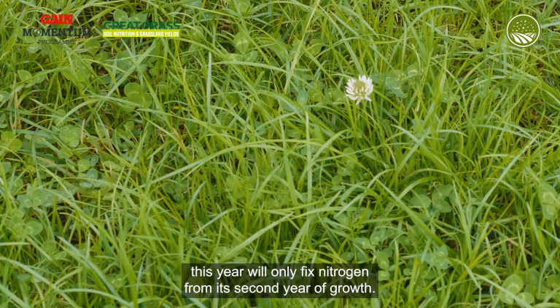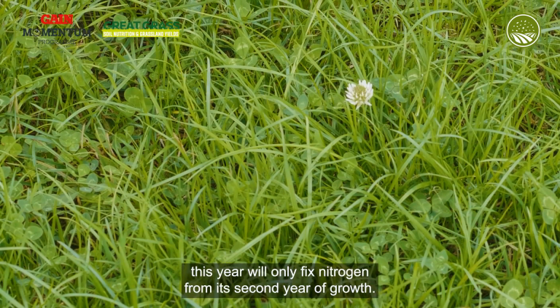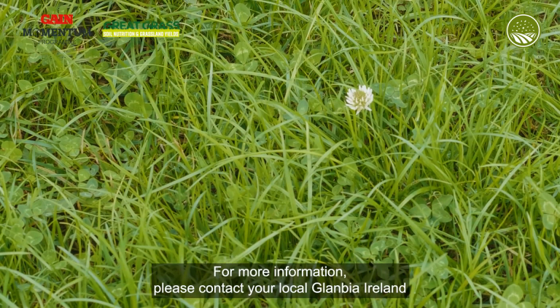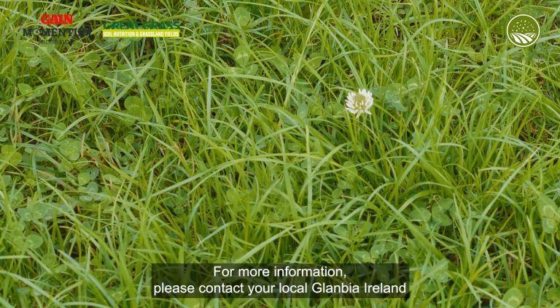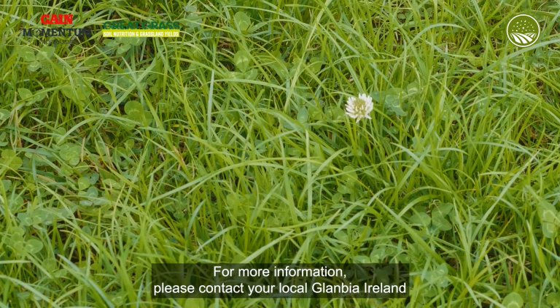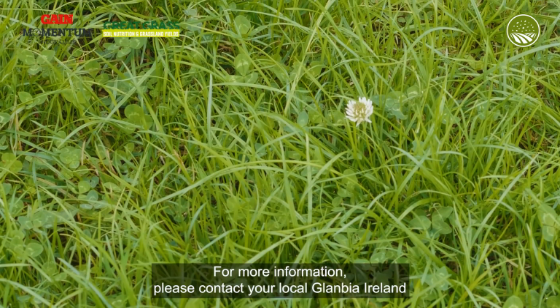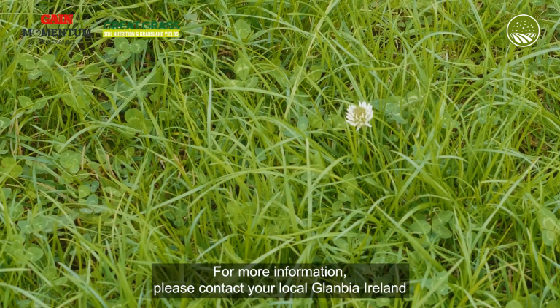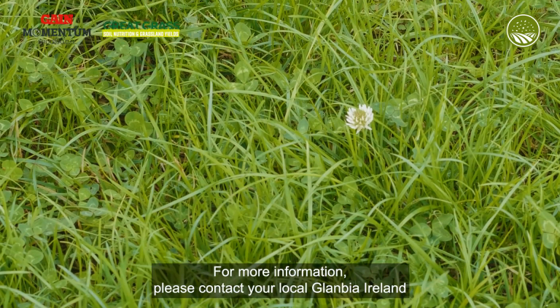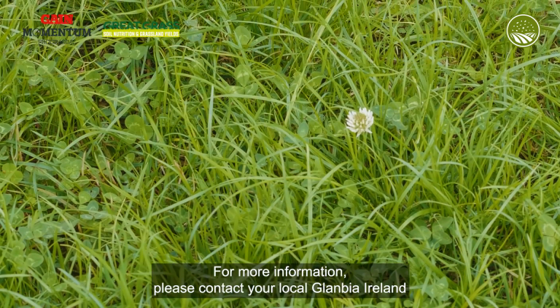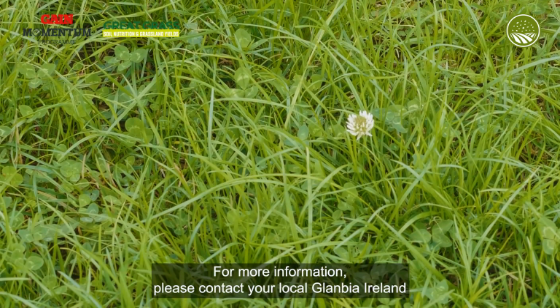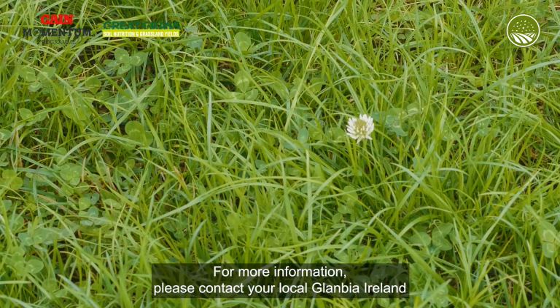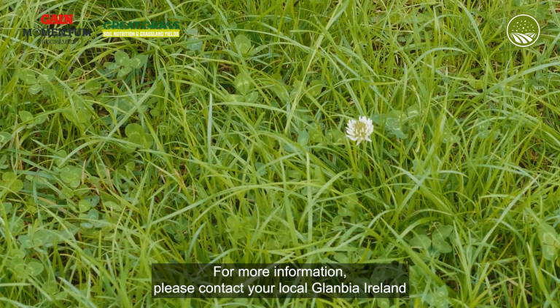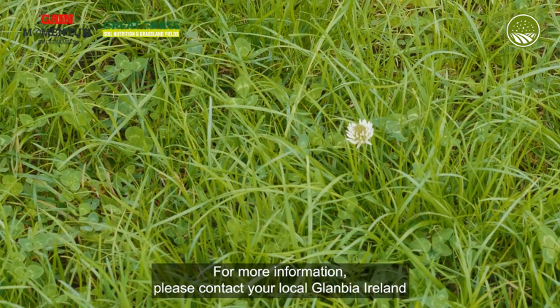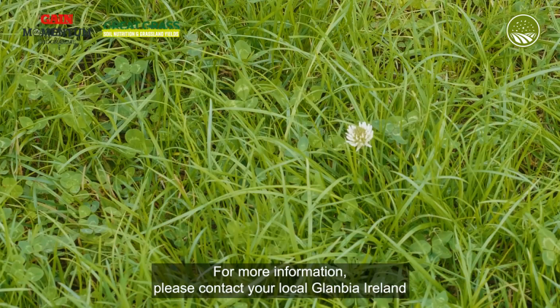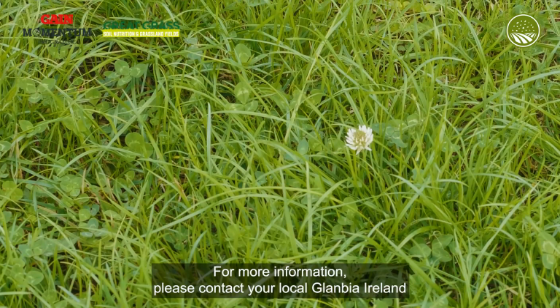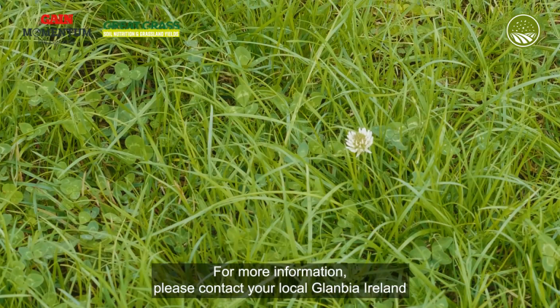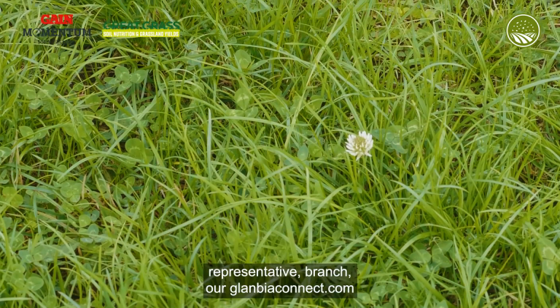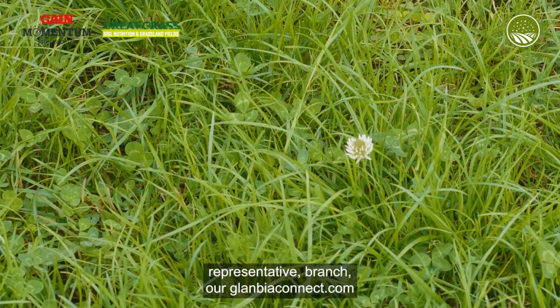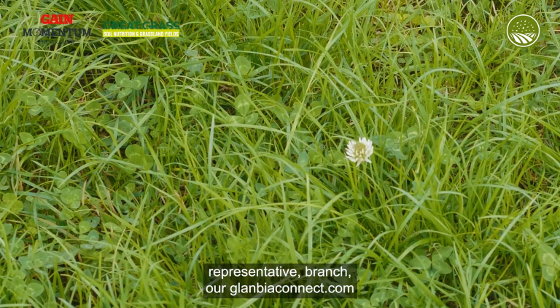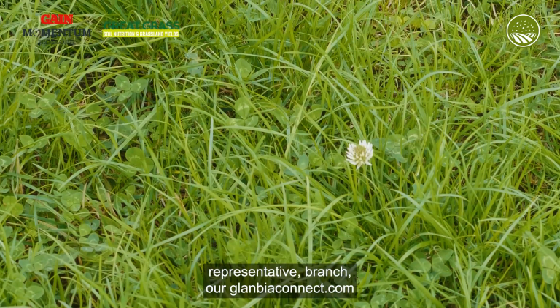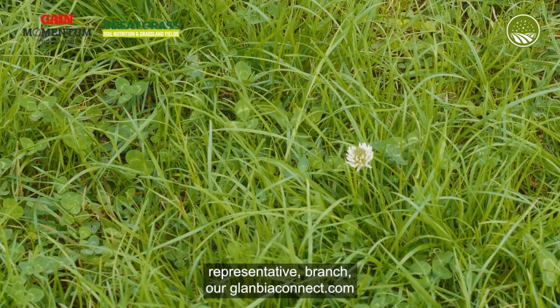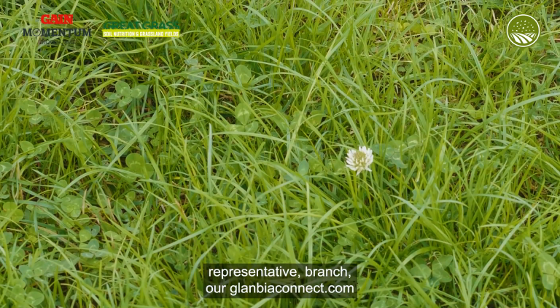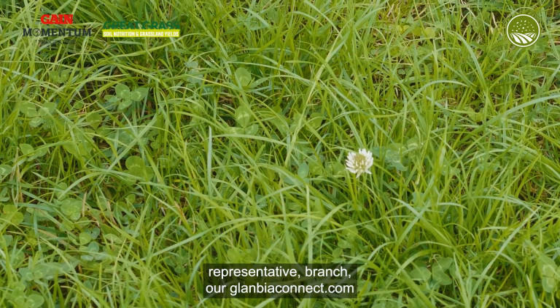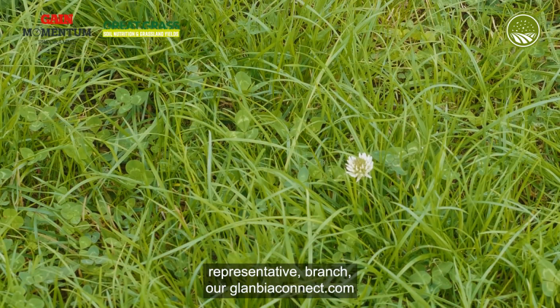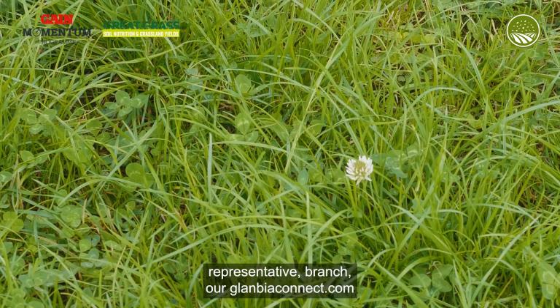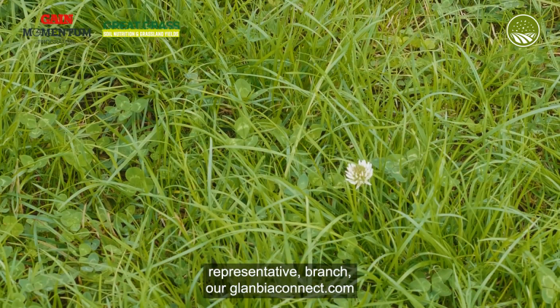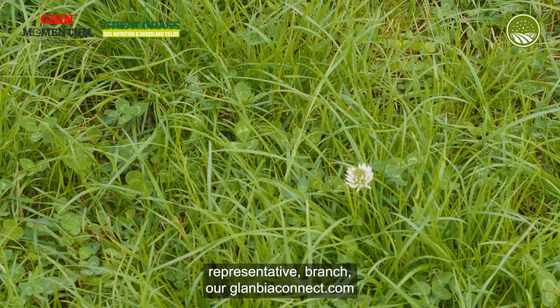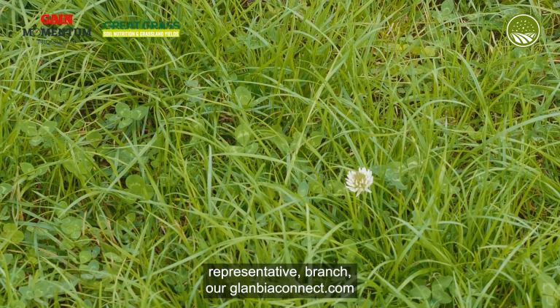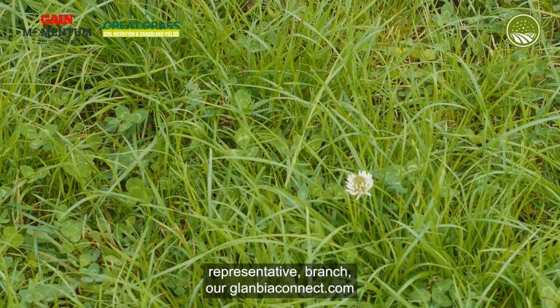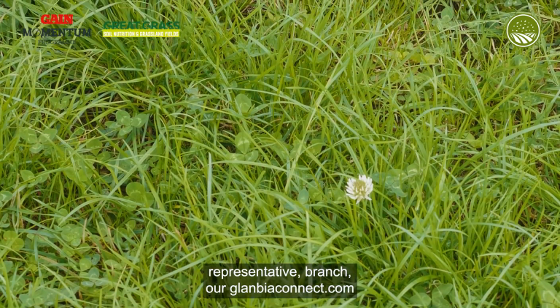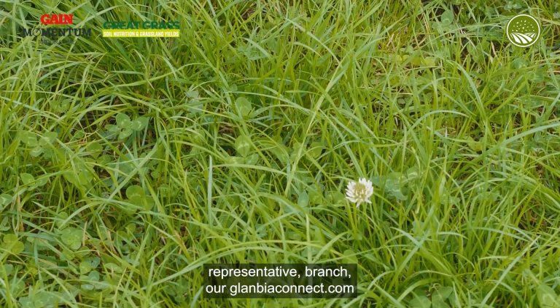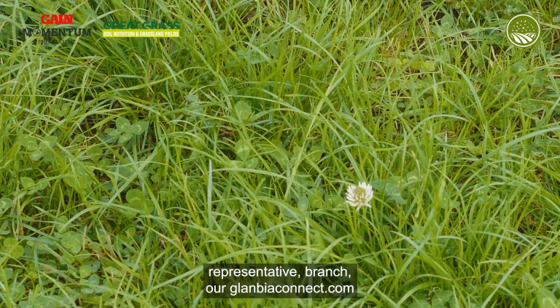For more information, please contact your local Glanbia Ireland representative branch or visit glanbiaconnect.com.